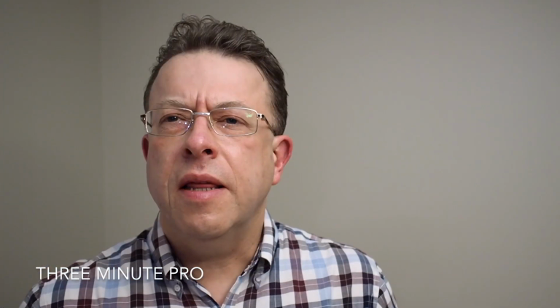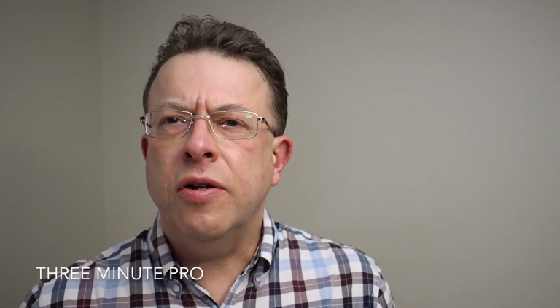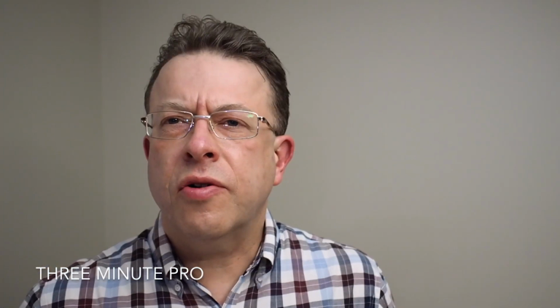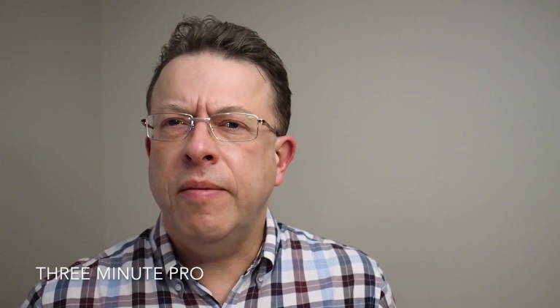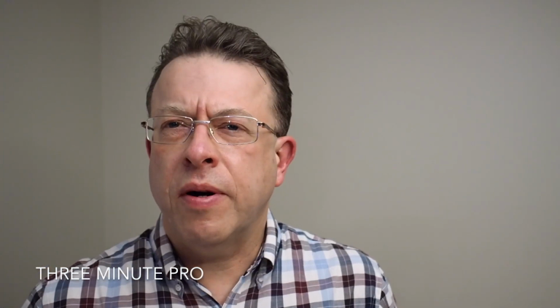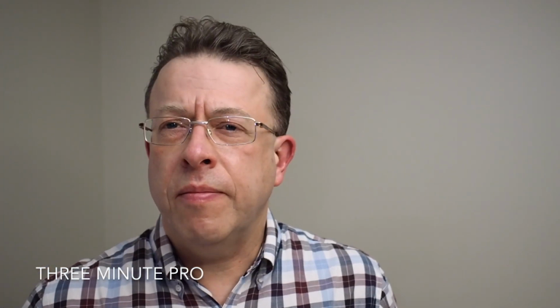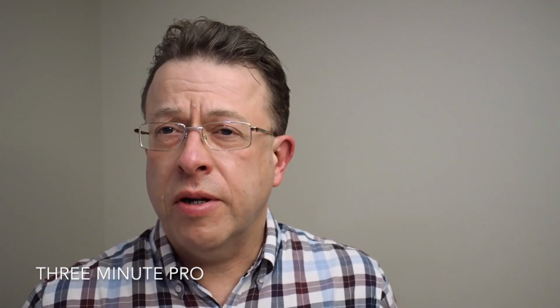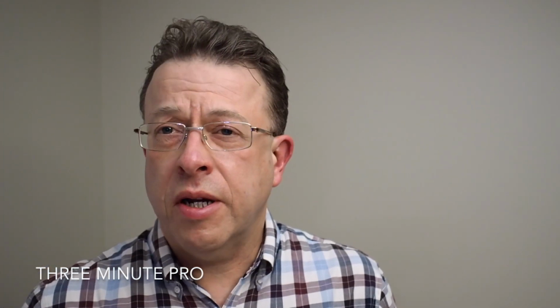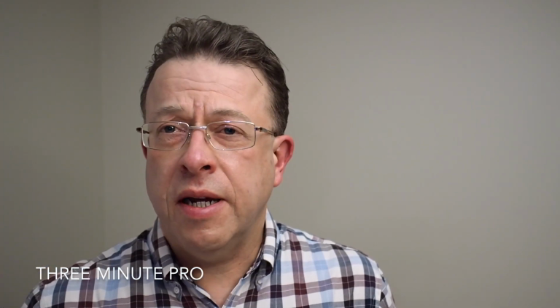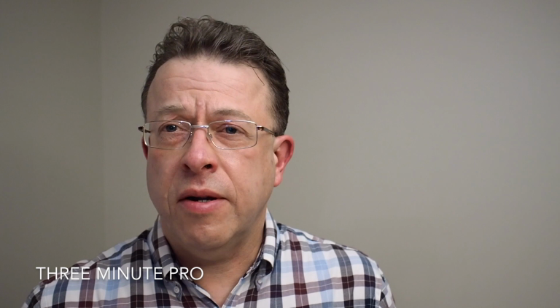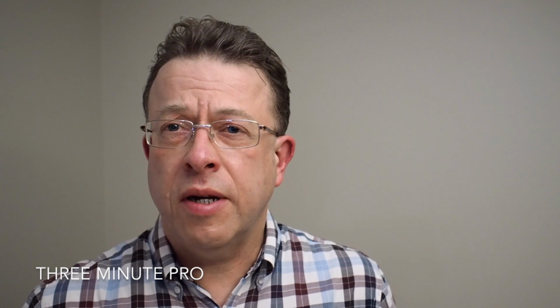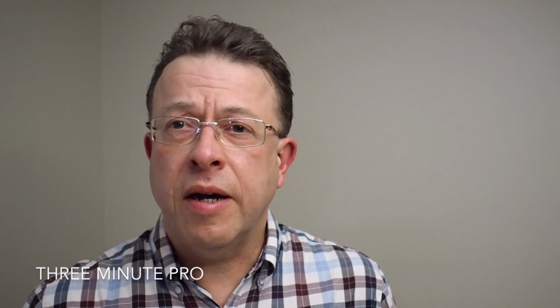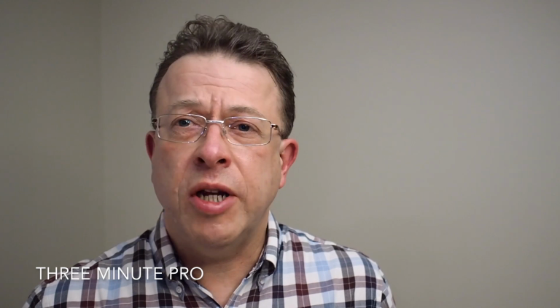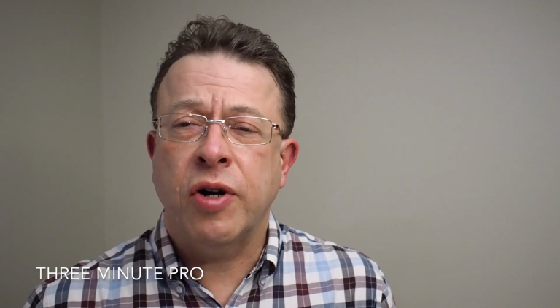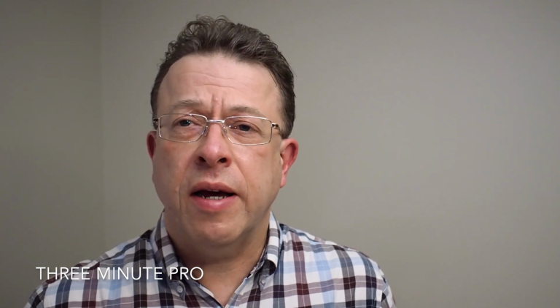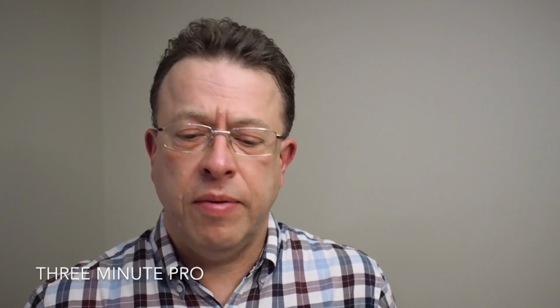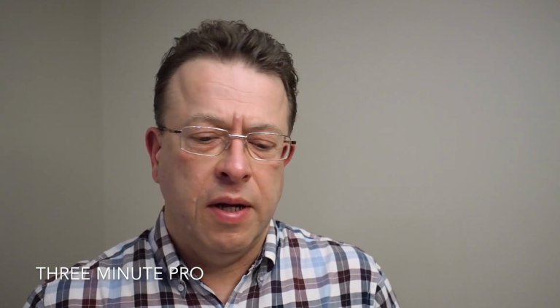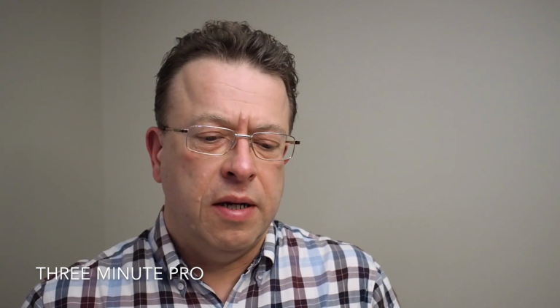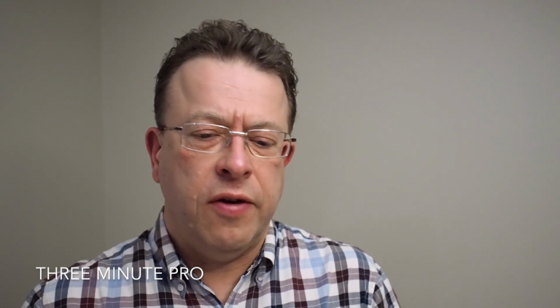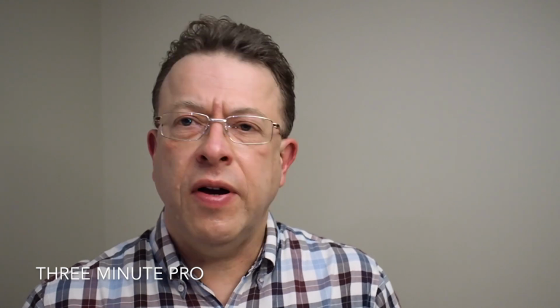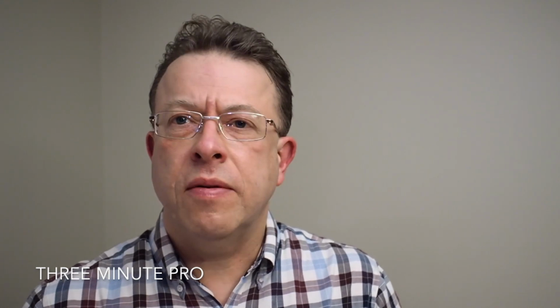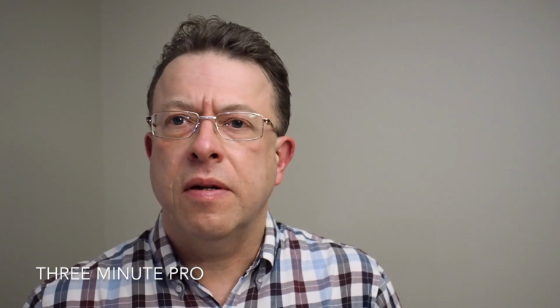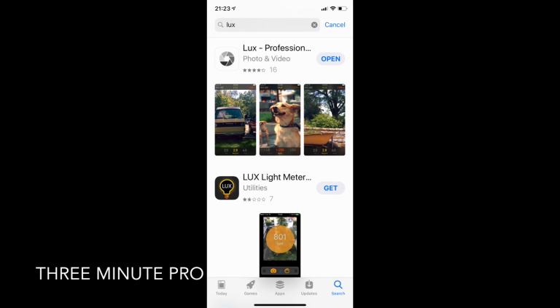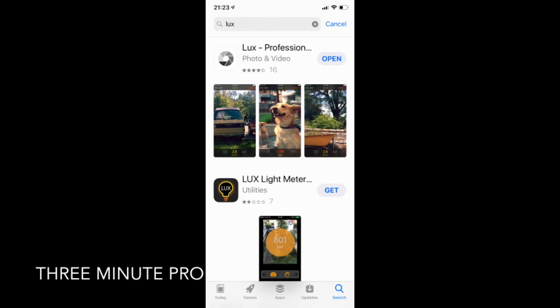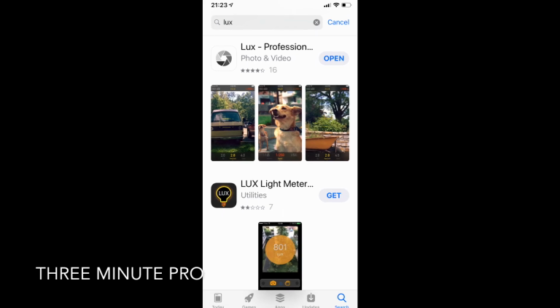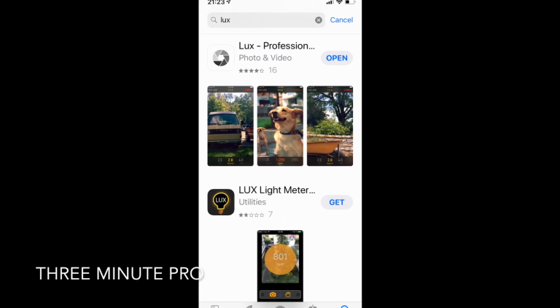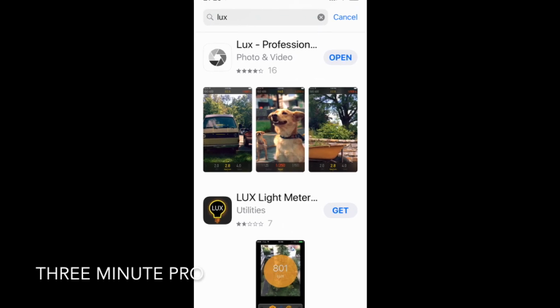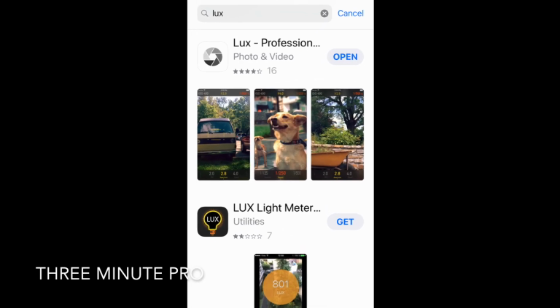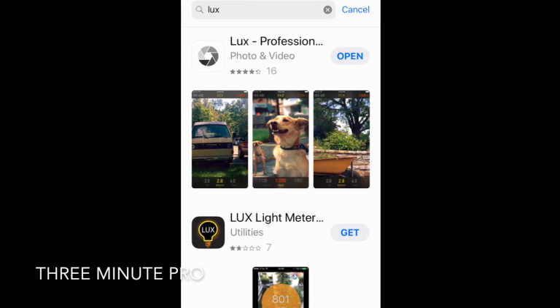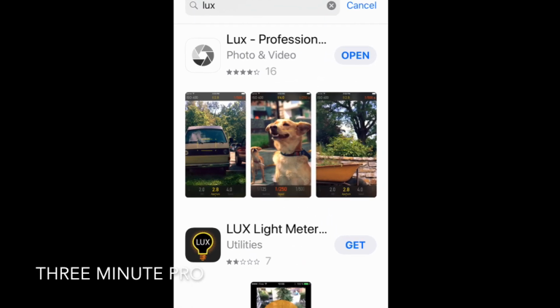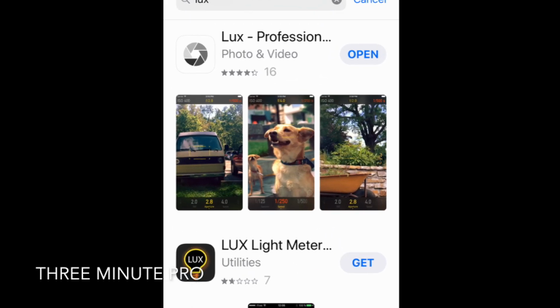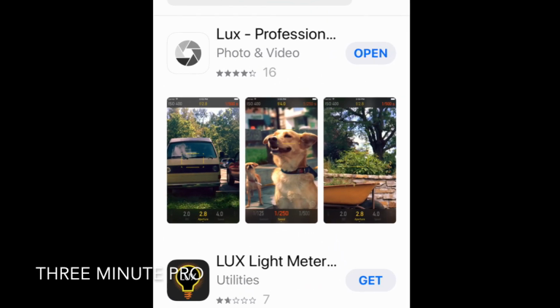That's not a great problem because you can download a light metering app to your phone. The one I'm currently using is called Lux.